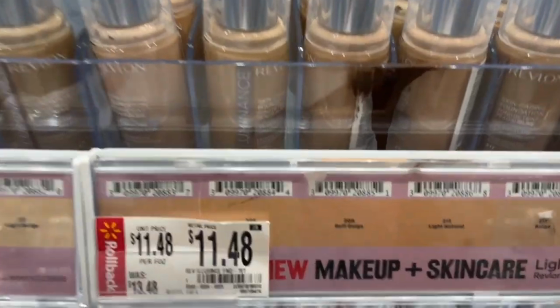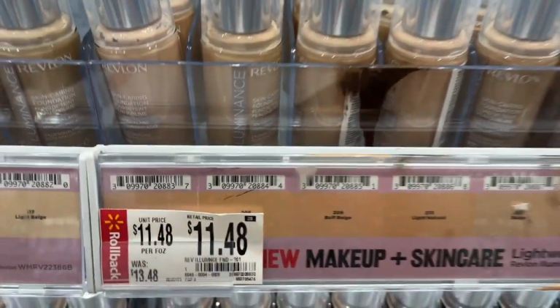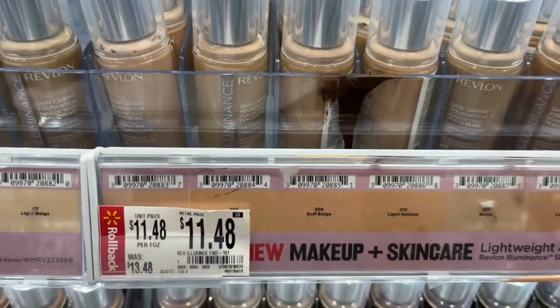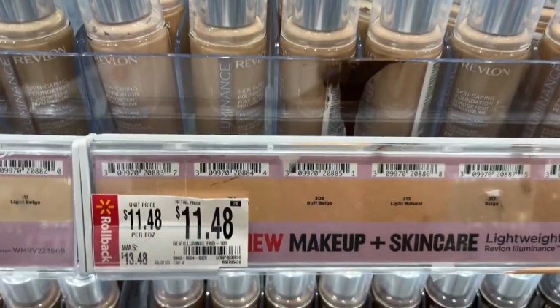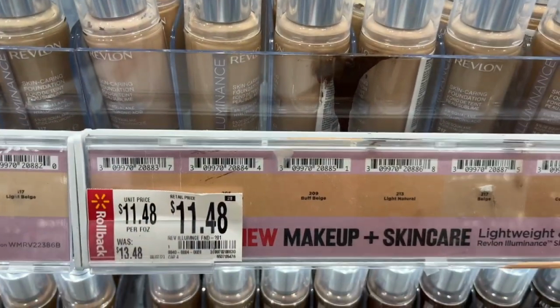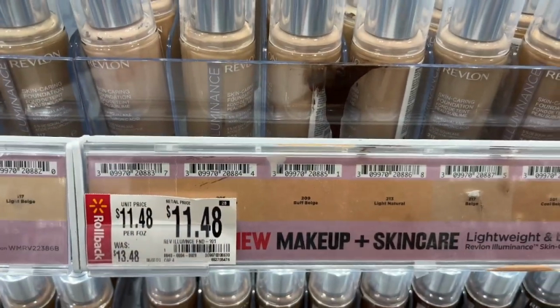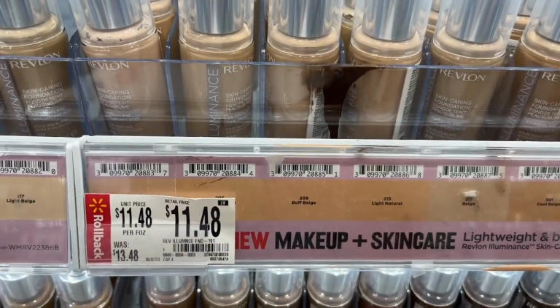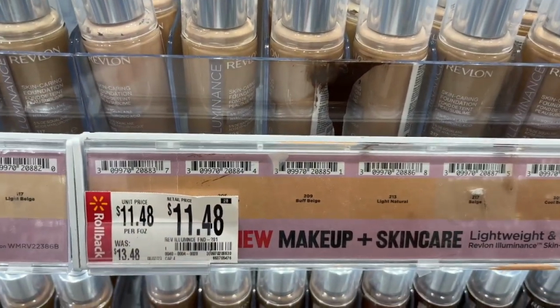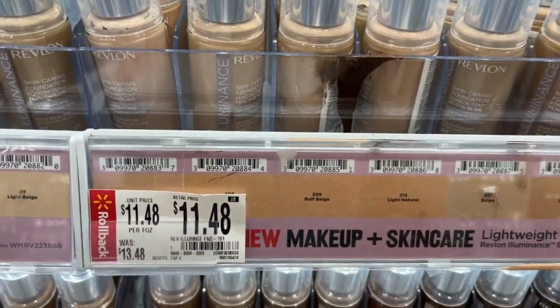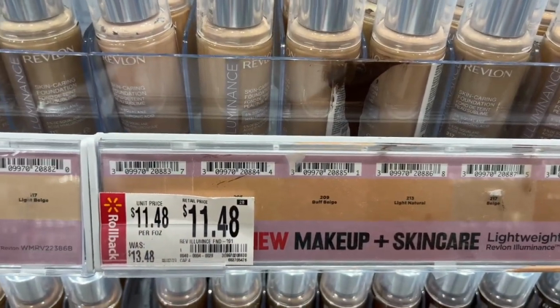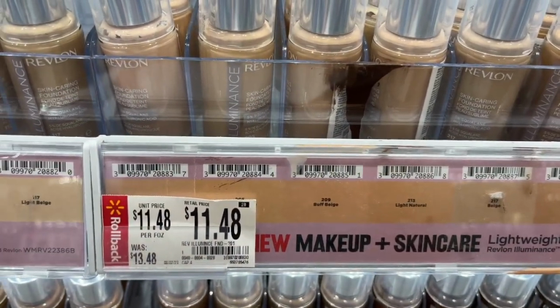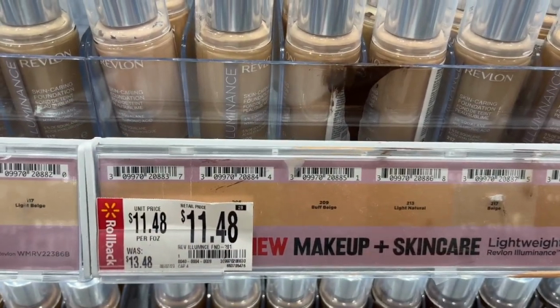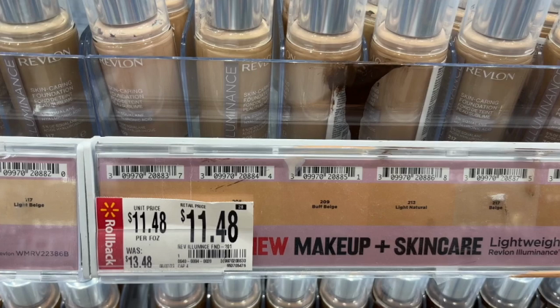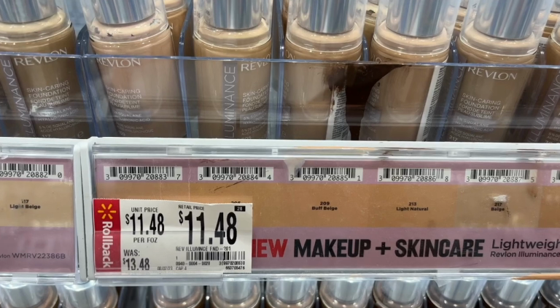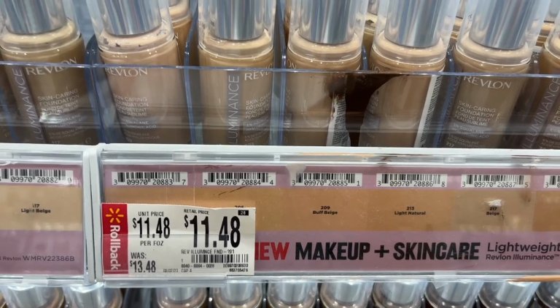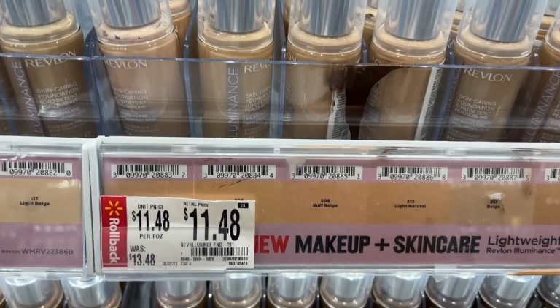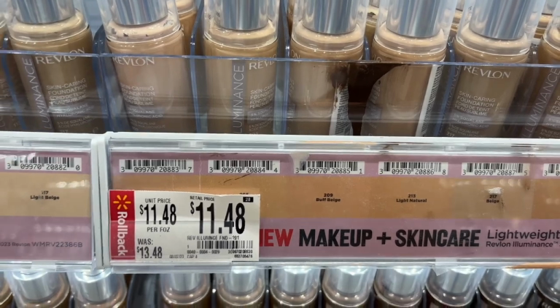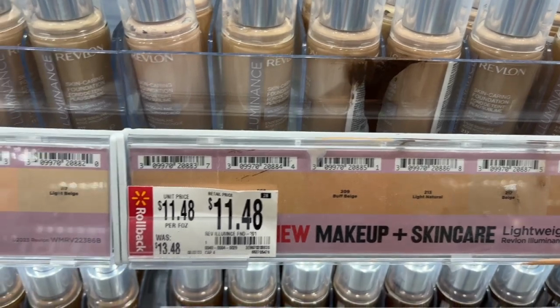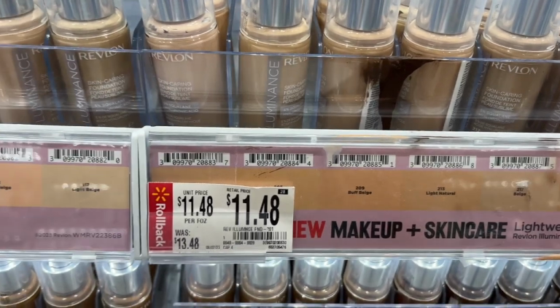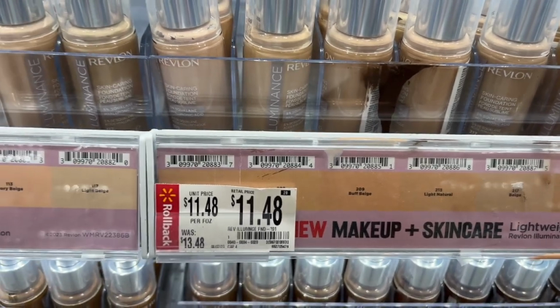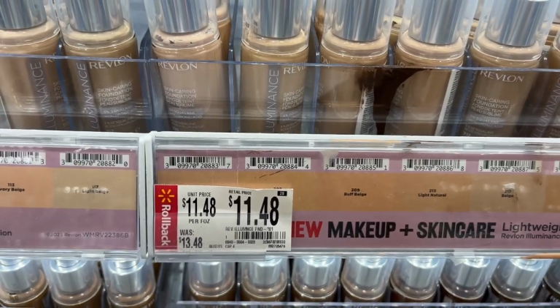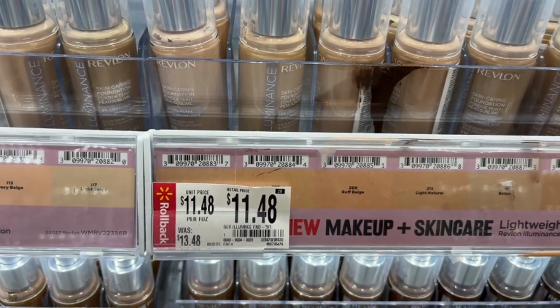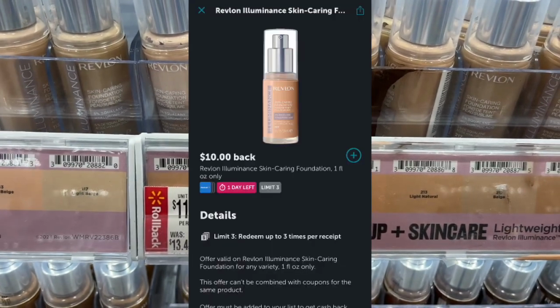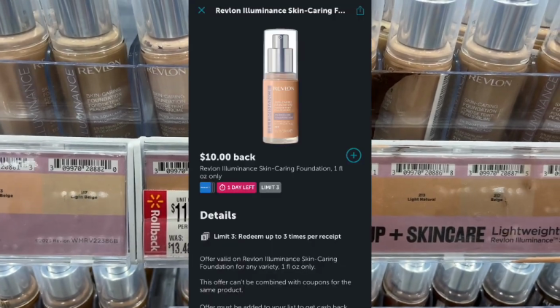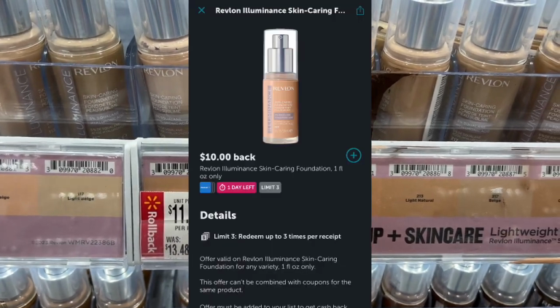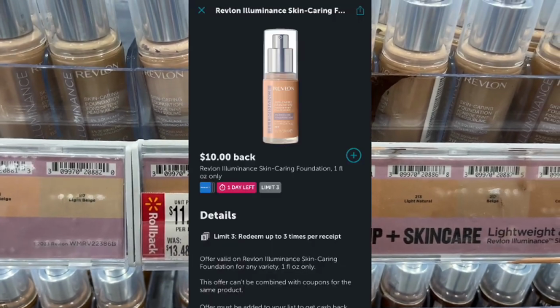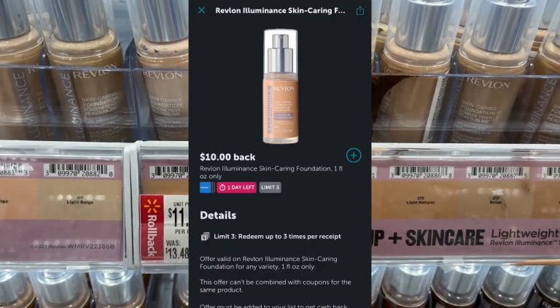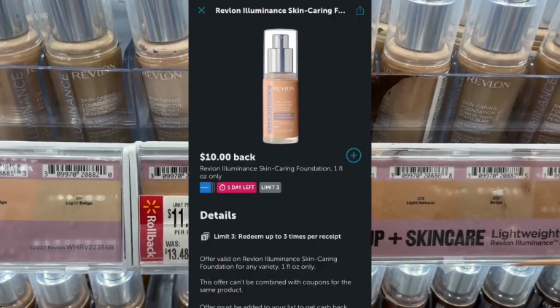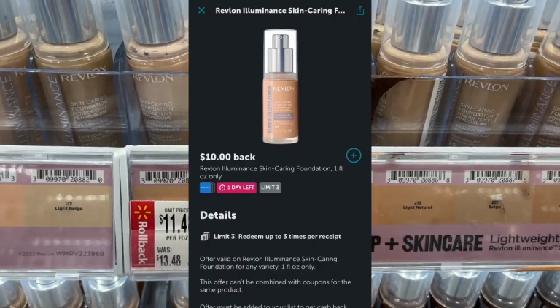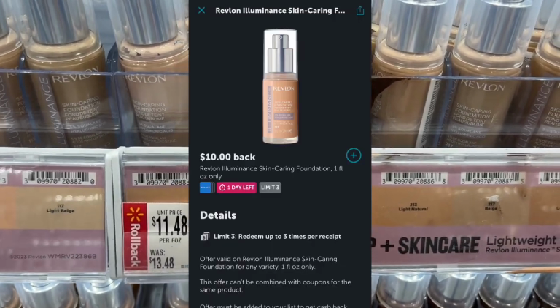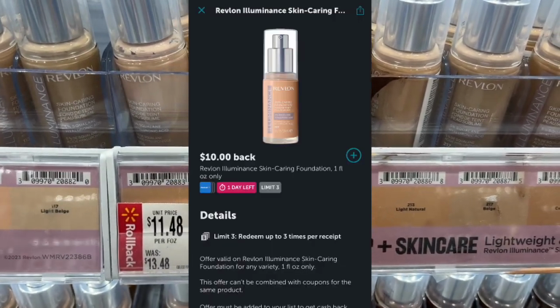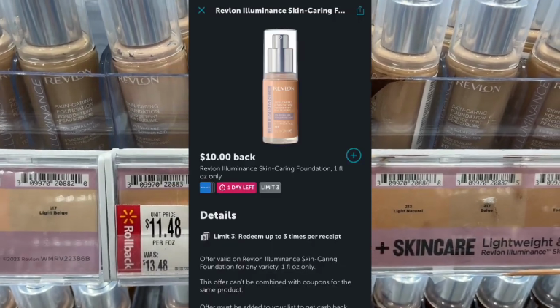This Revlon Illuminous Foundation is $11.48. On Ibotta you can get $10 back, making it $1.48.